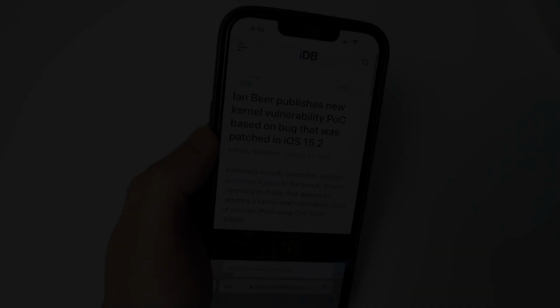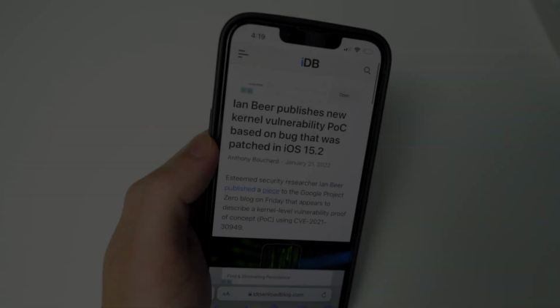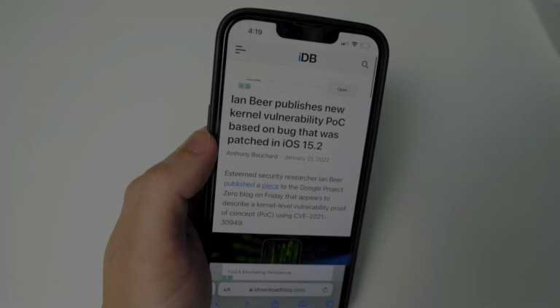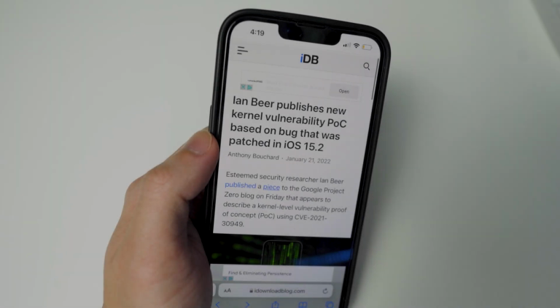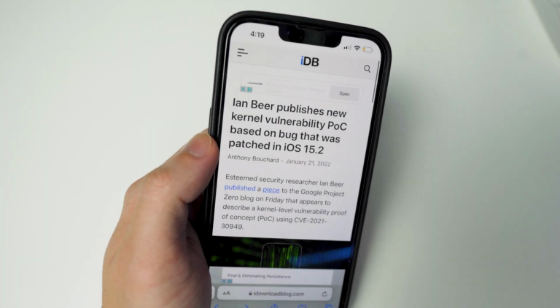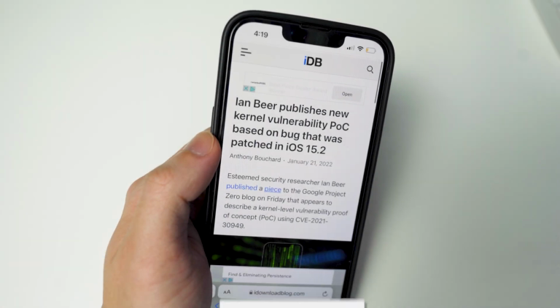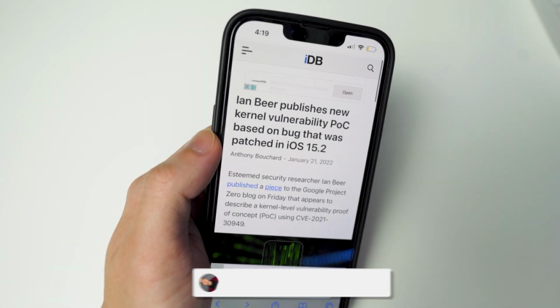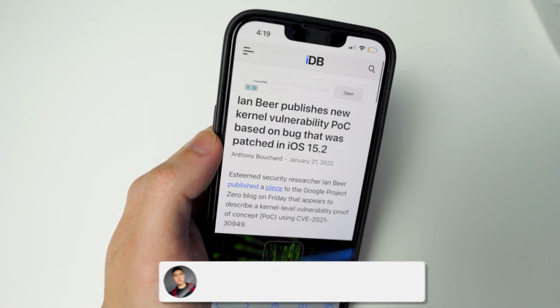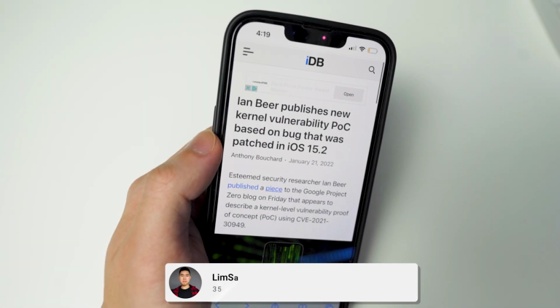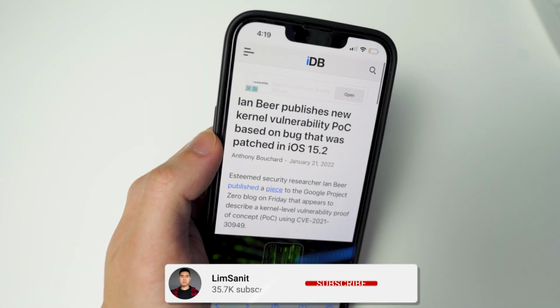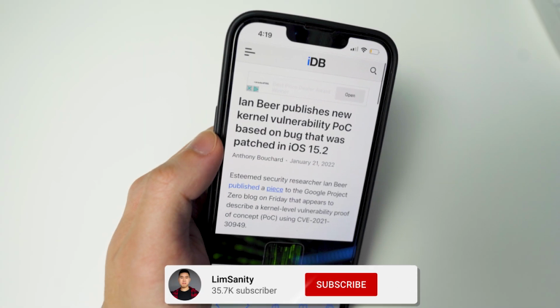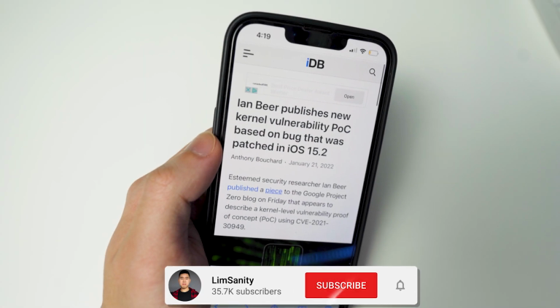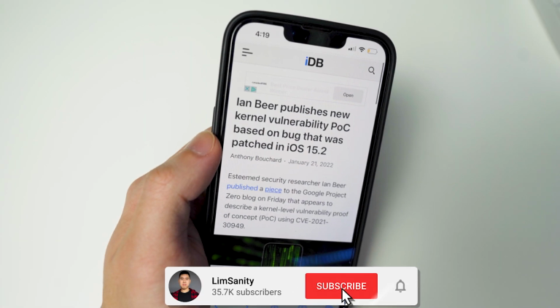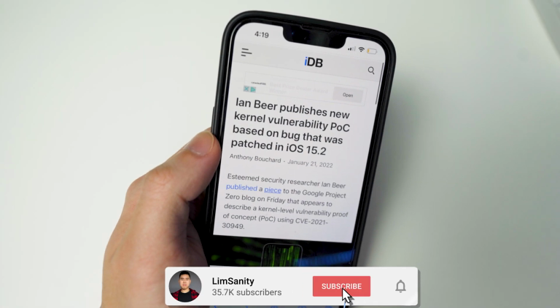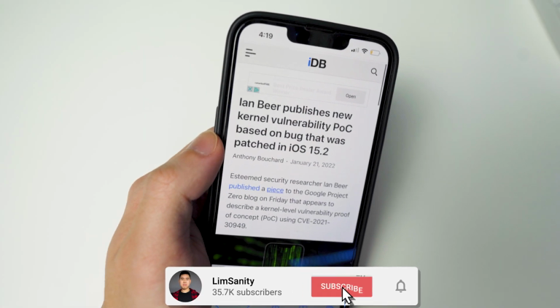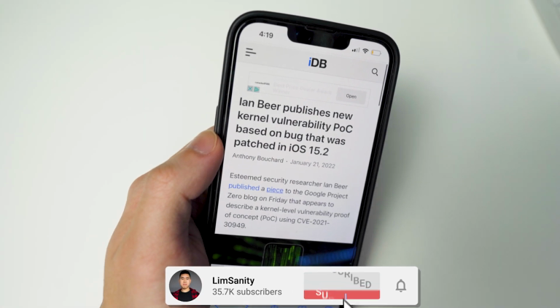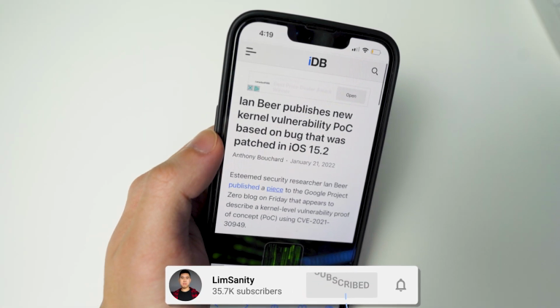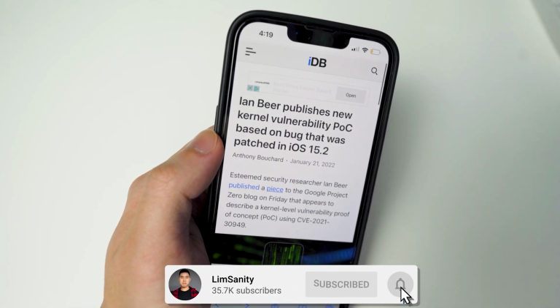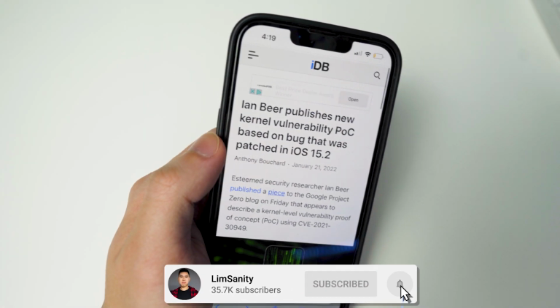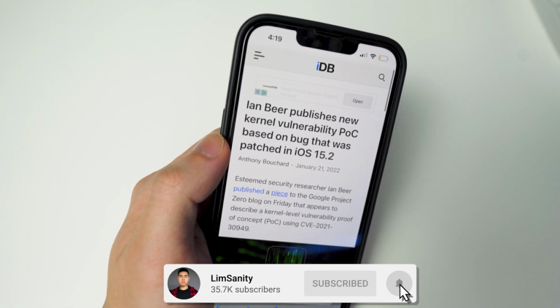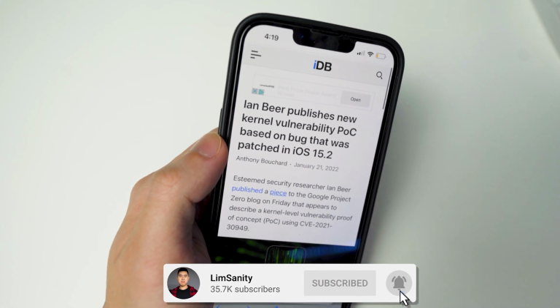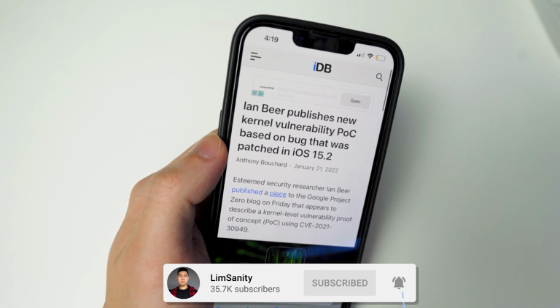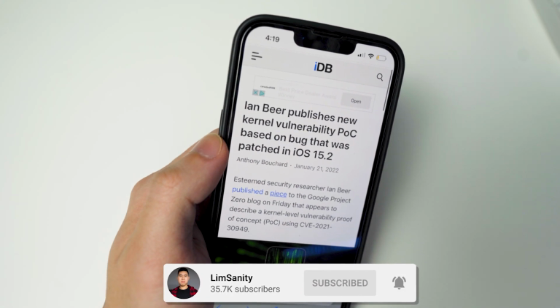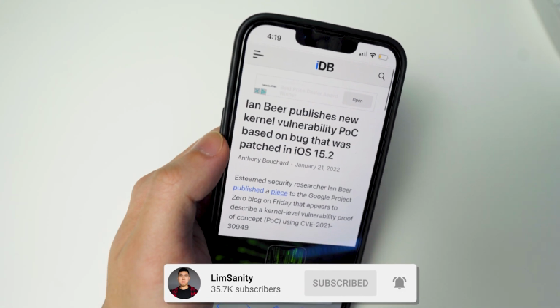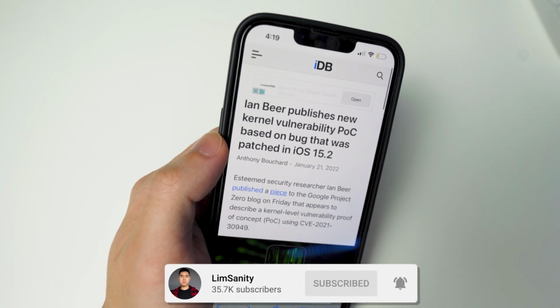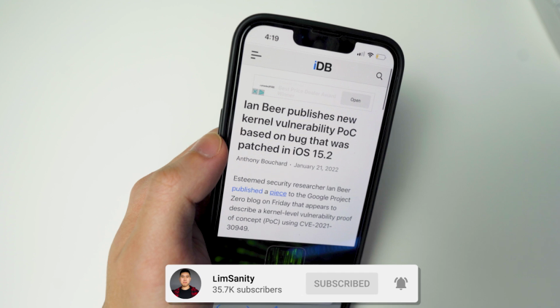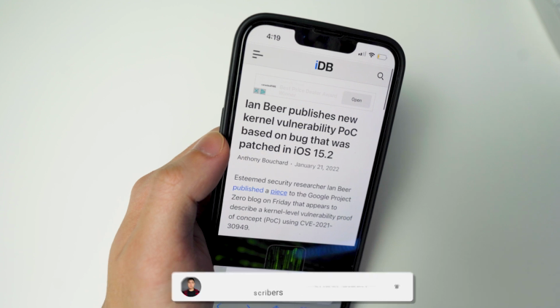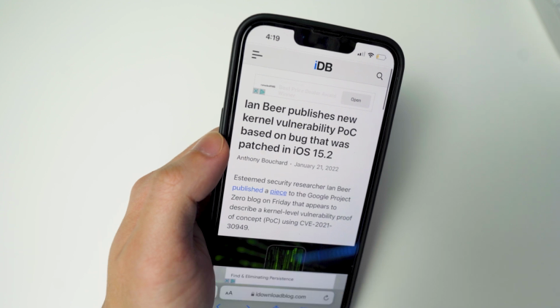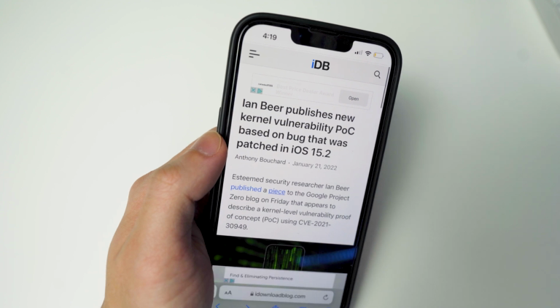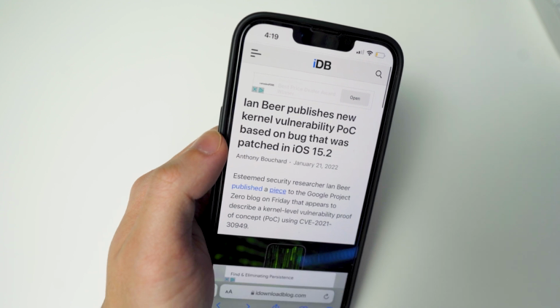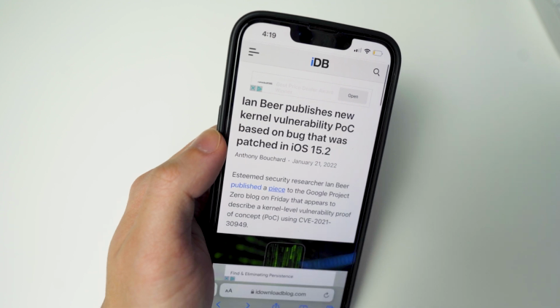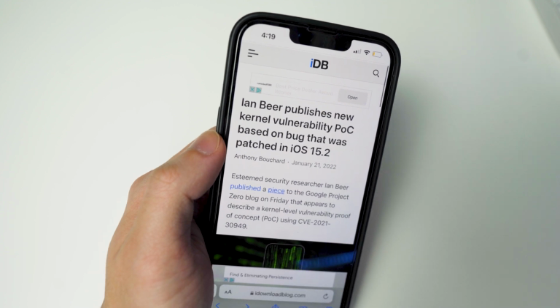What's going everybody, I'm back in a video. Hope everyone's having a great day. In today's video we got some more awesome jailbreak news for iOS 15.